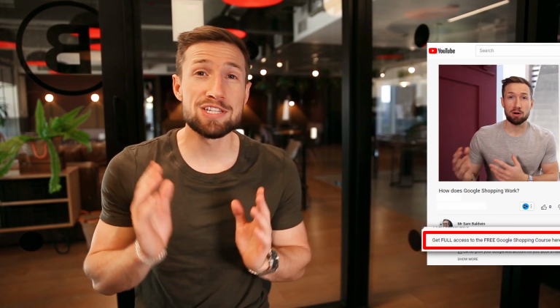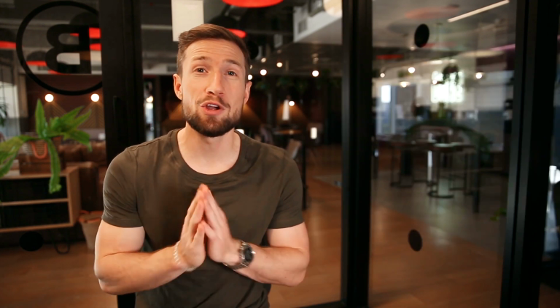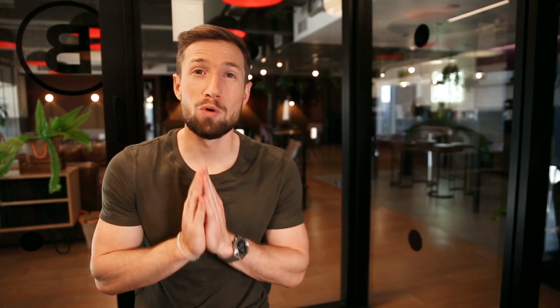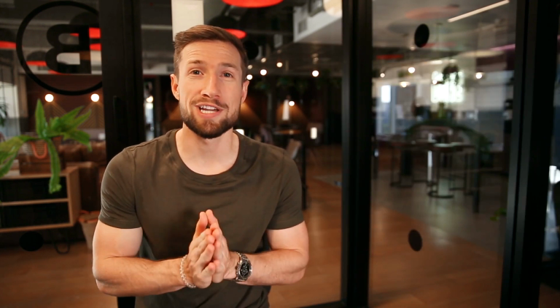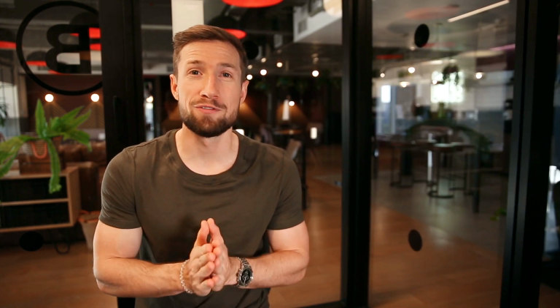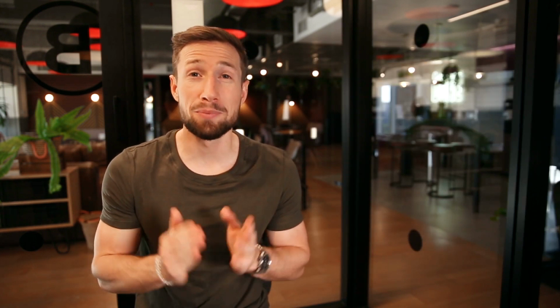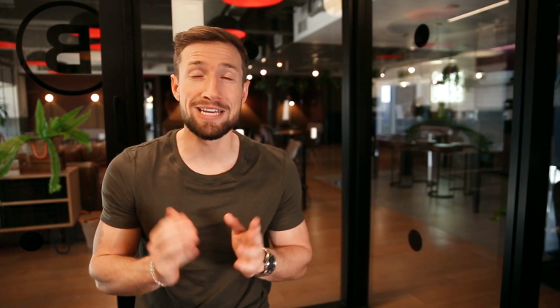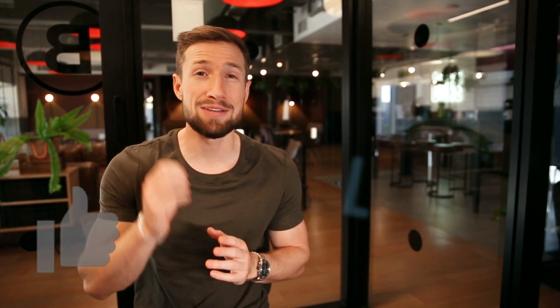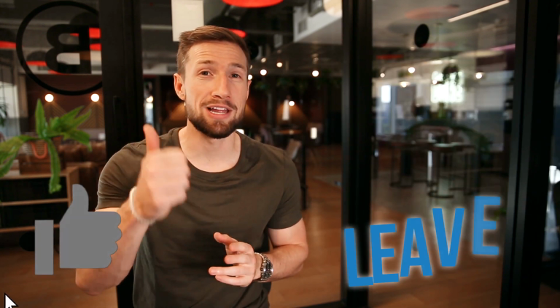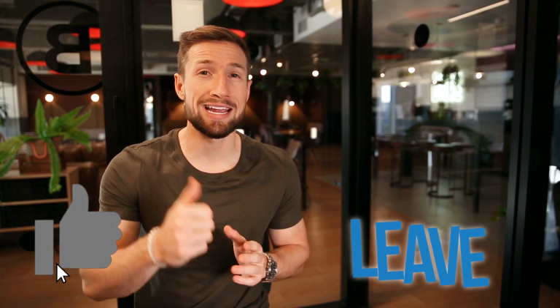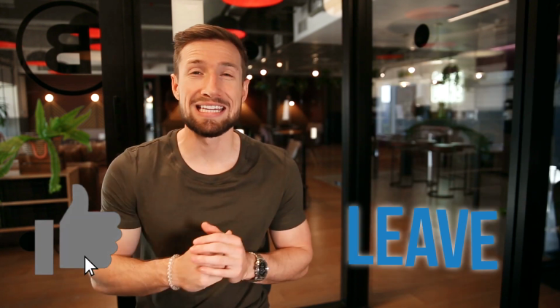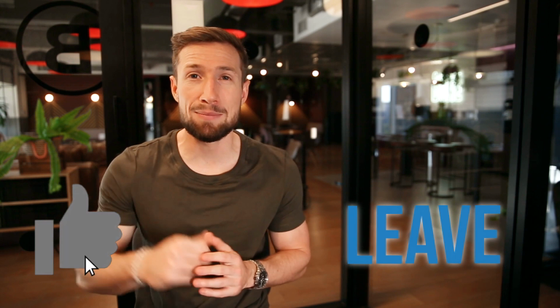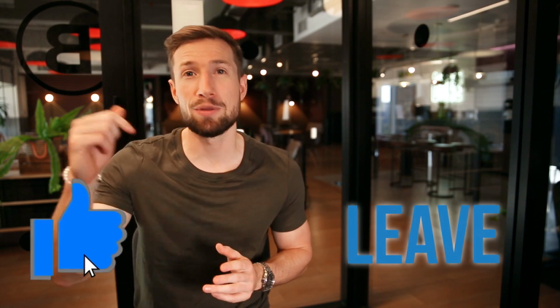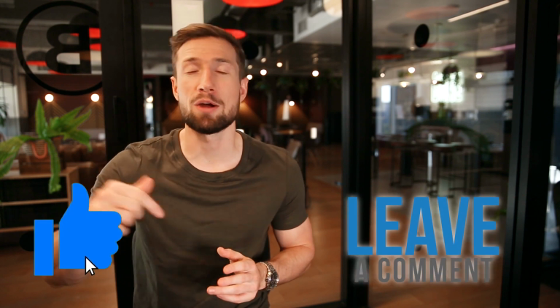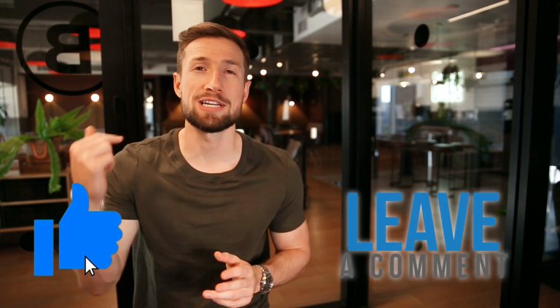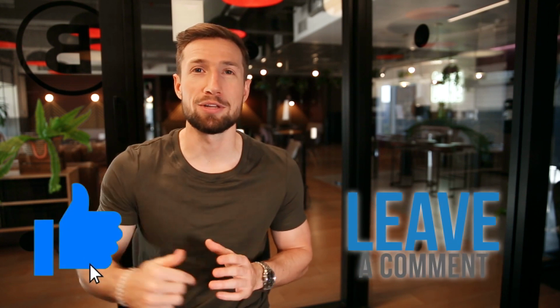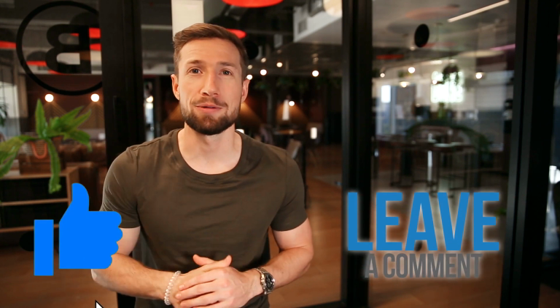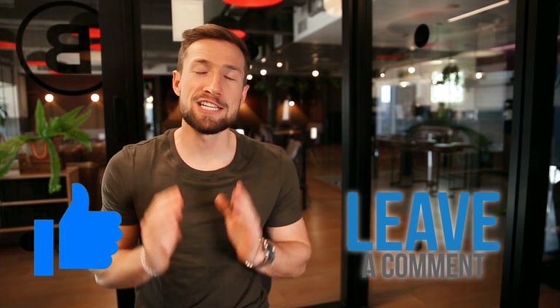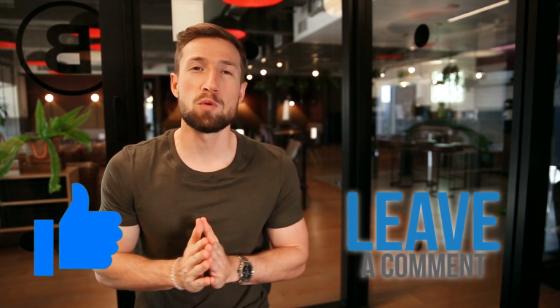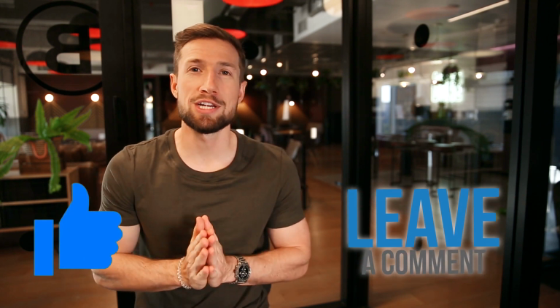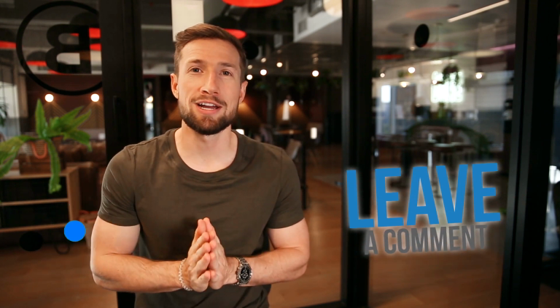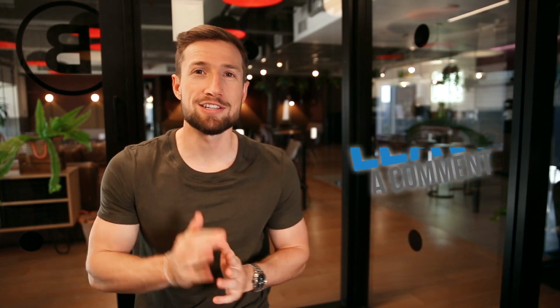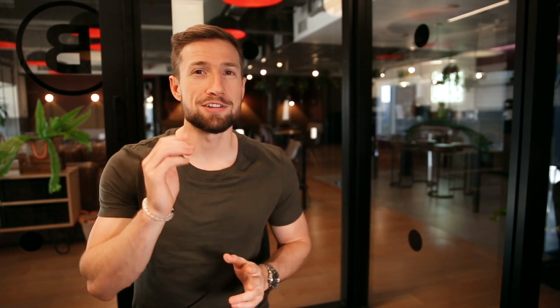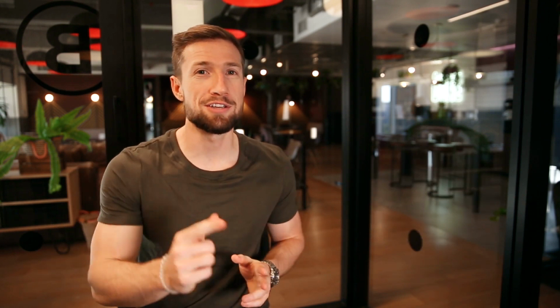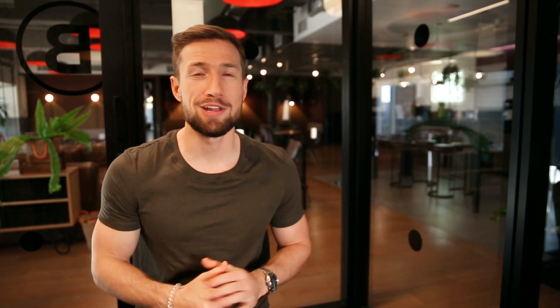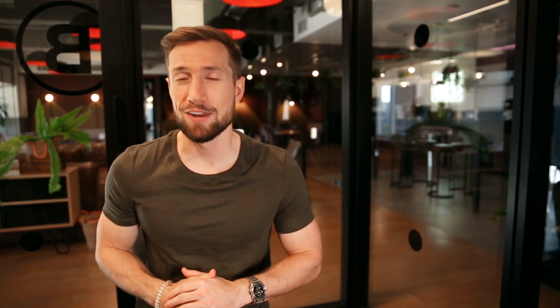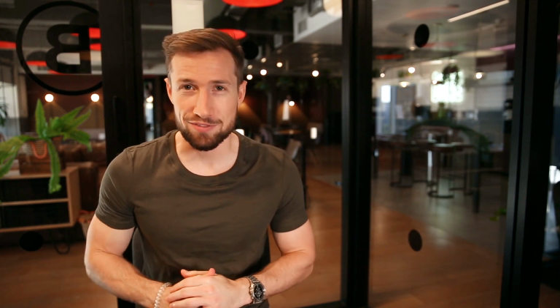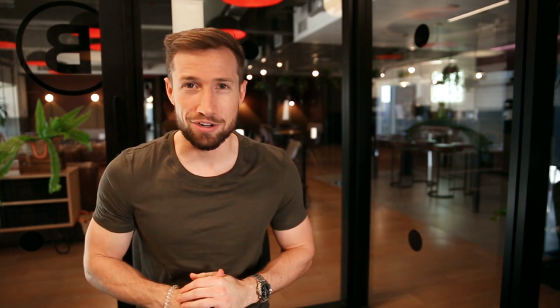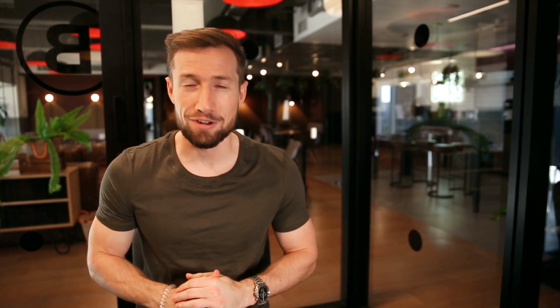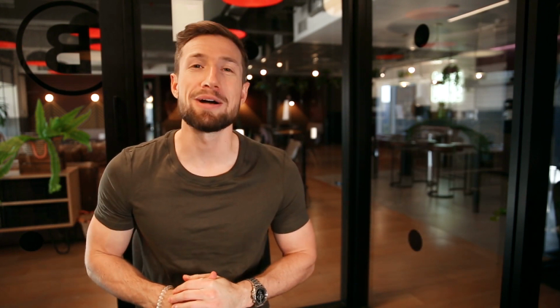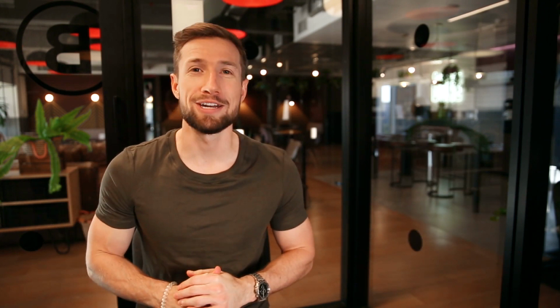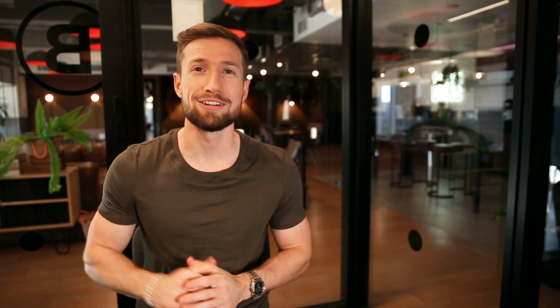If this video was helpful, please give it a like and let me know in the comments down below. Thanks for watching guys, I'll see you in the next video. Bye for now.